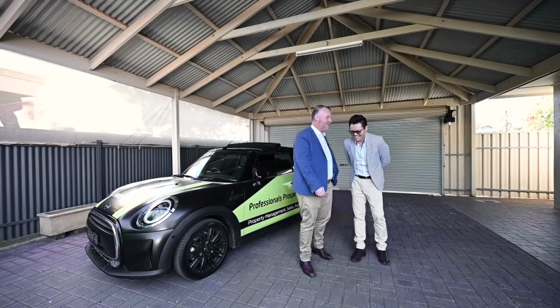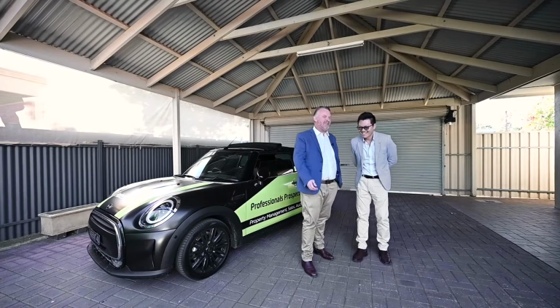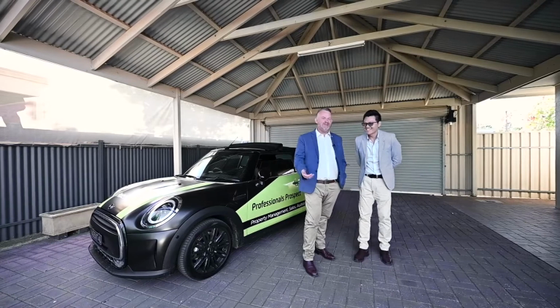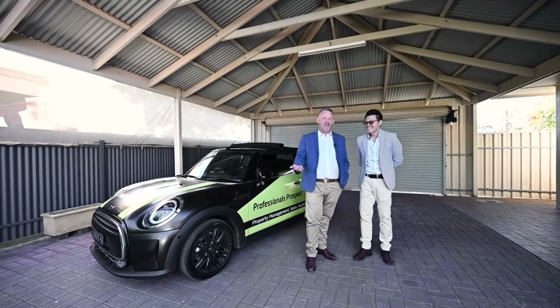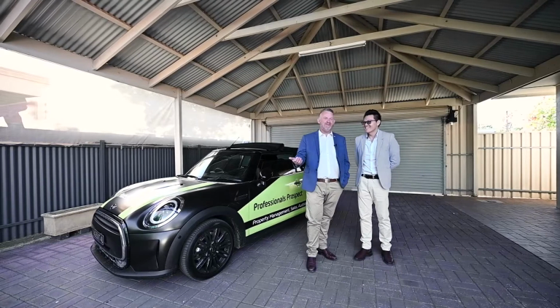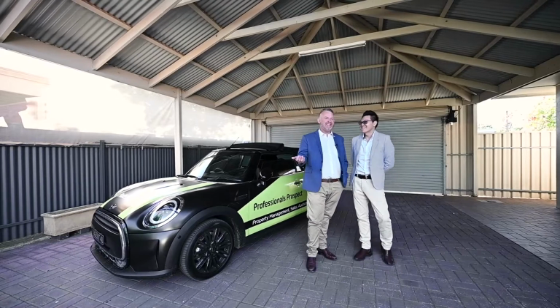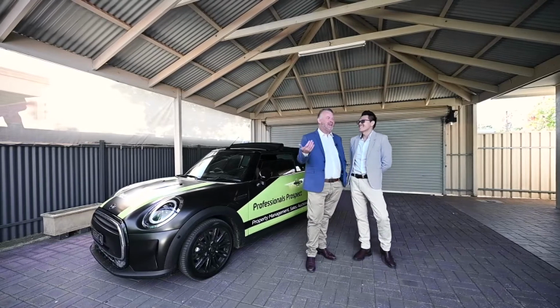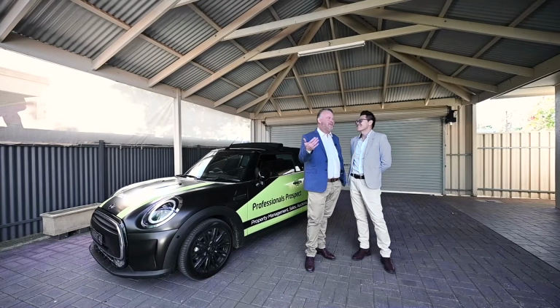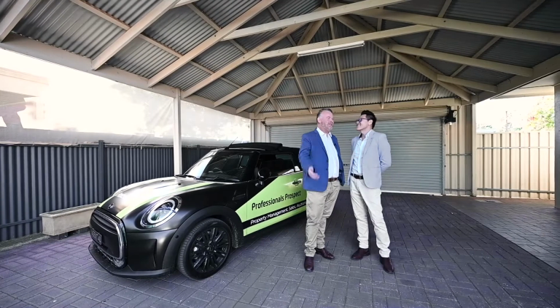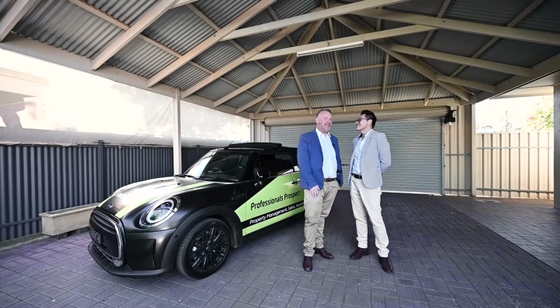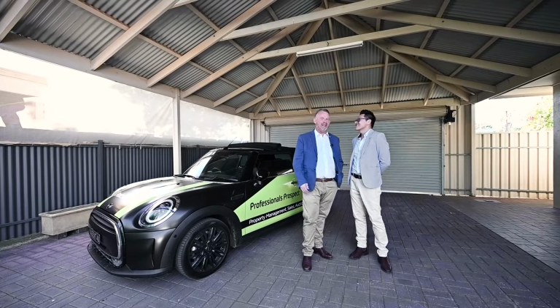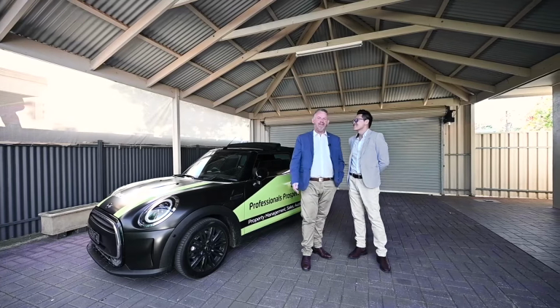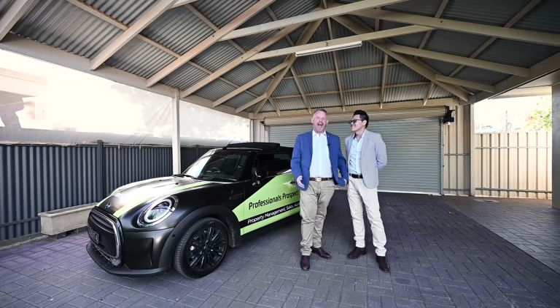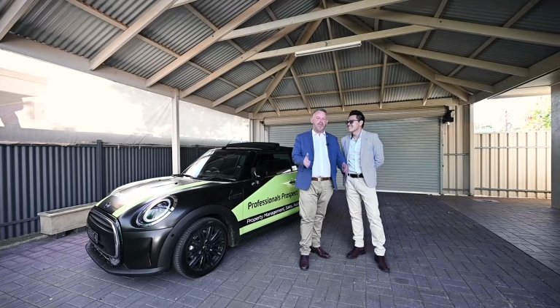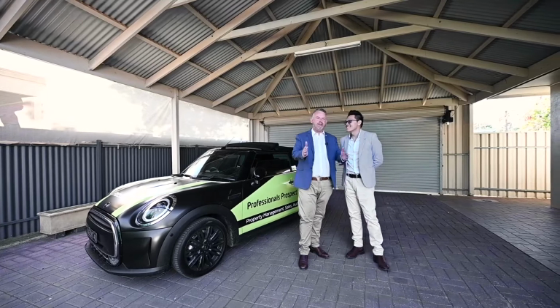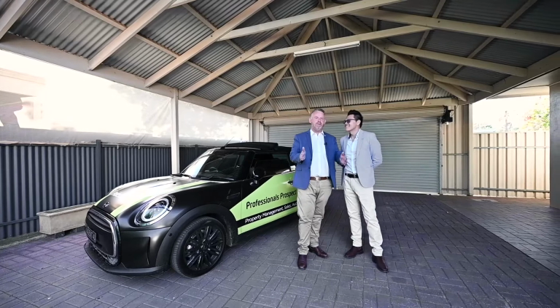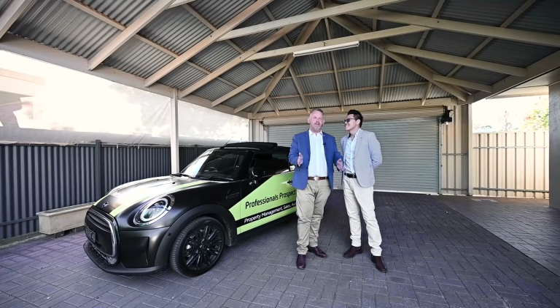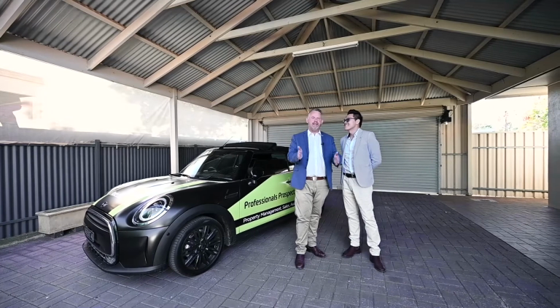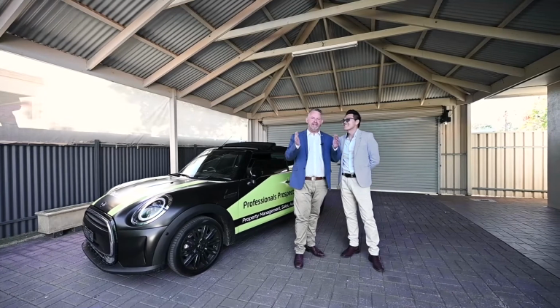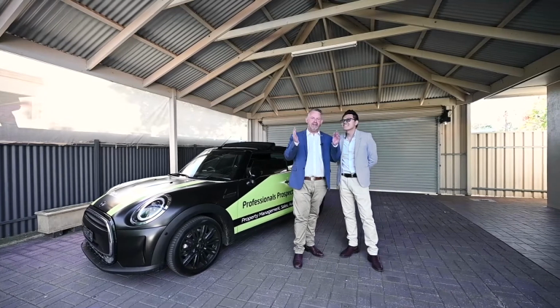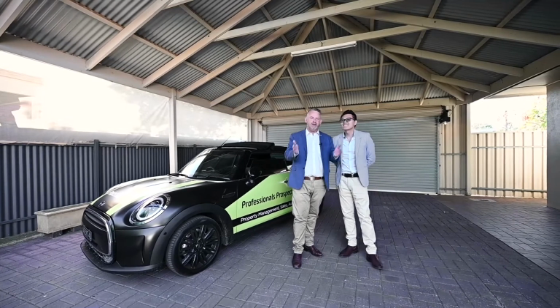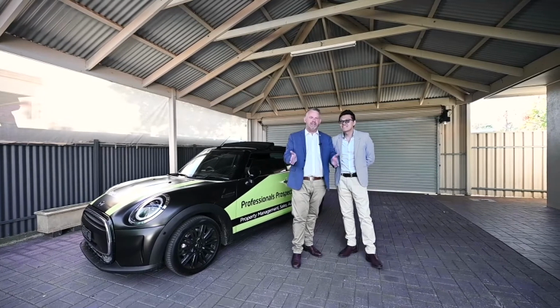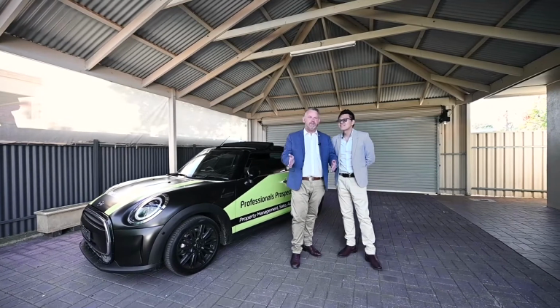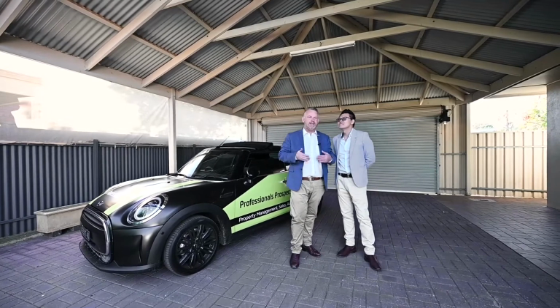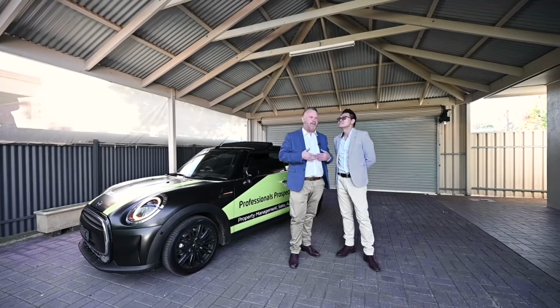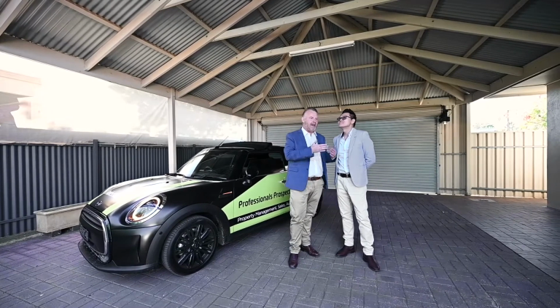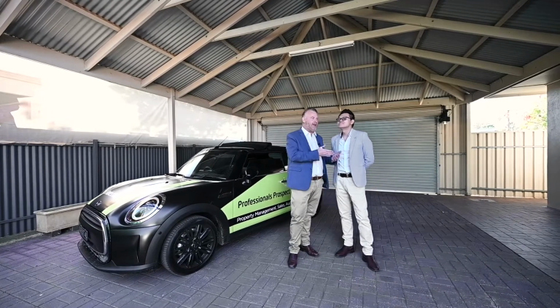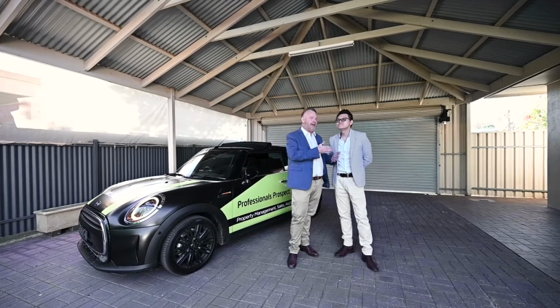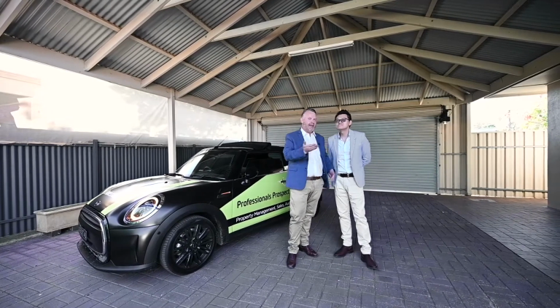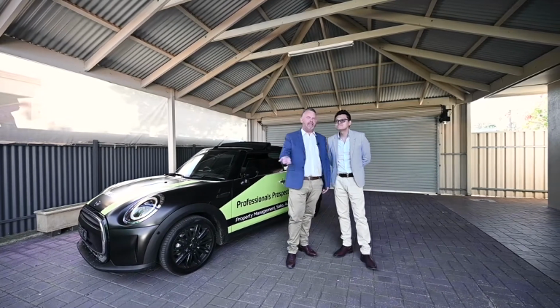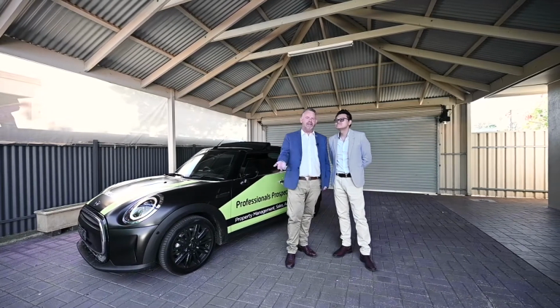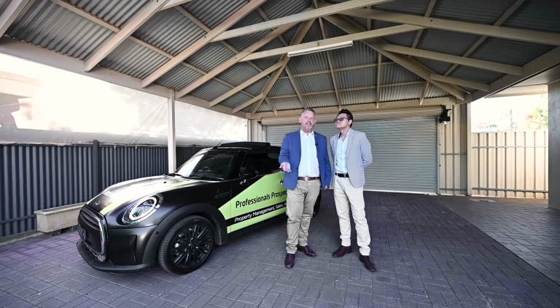Professionals Prospect — we always like to have a laugh. Professionals Prospect, it's The Usual Suspect. I'm Caleb, here's Vincent.